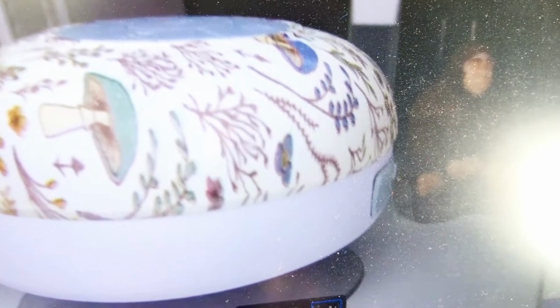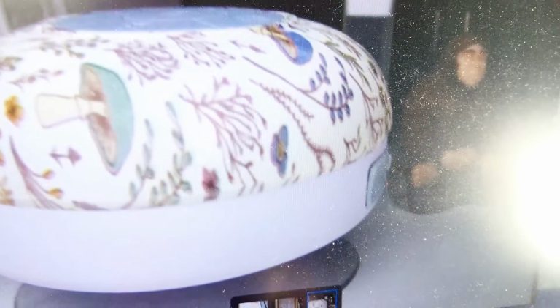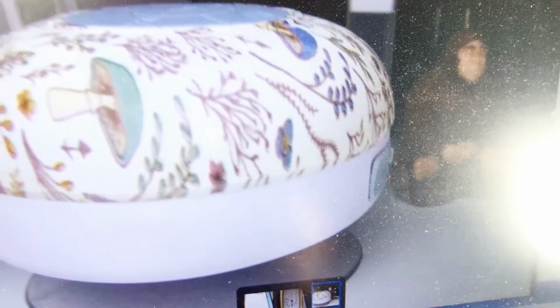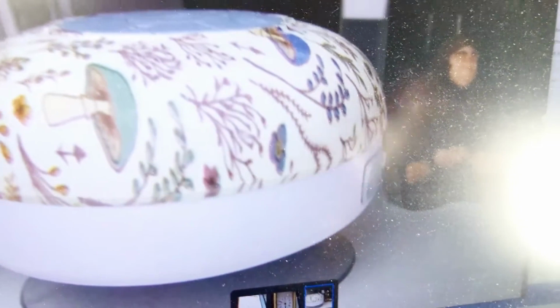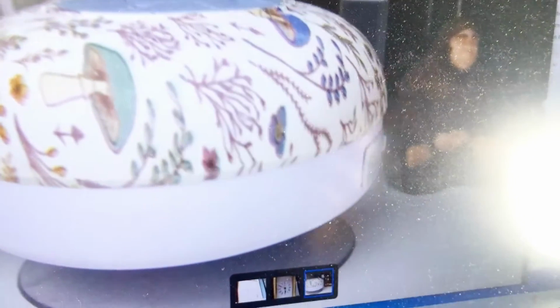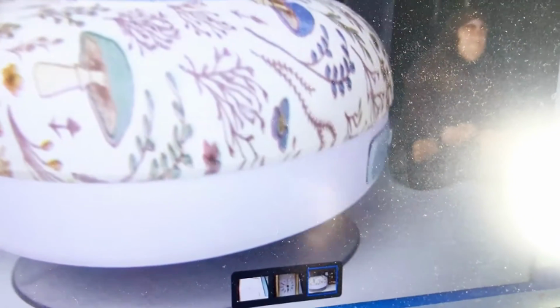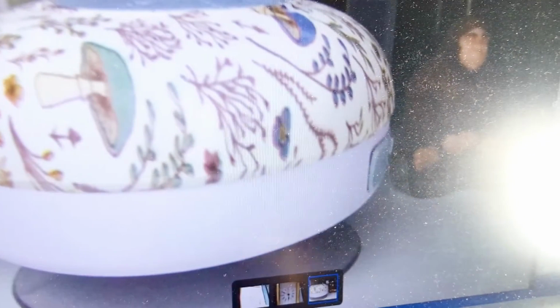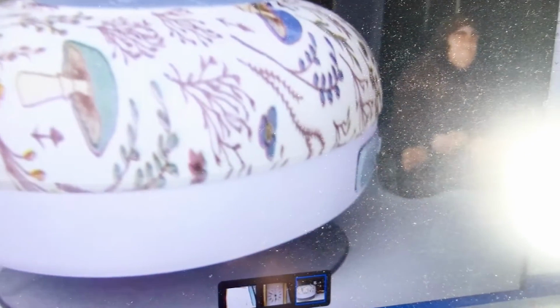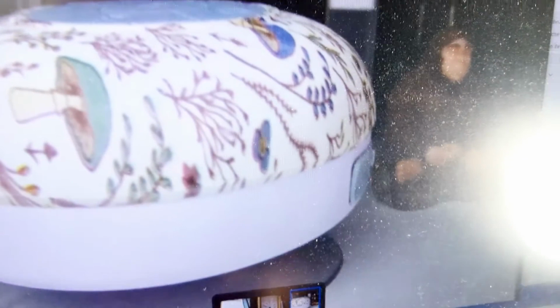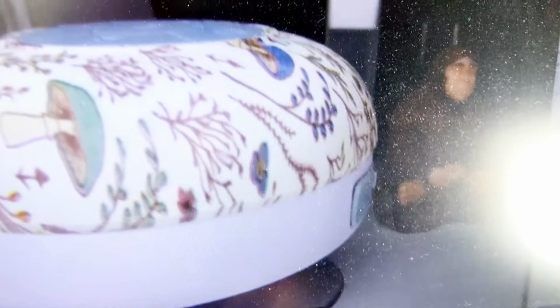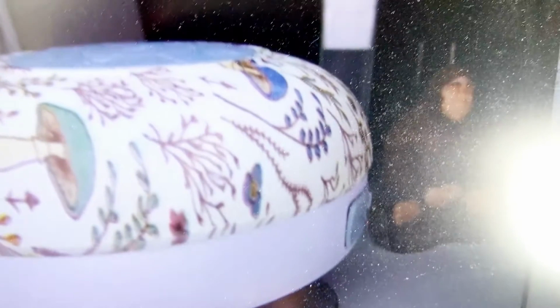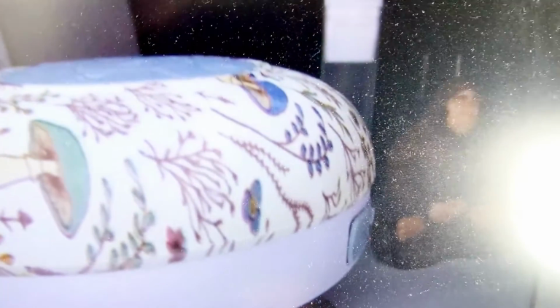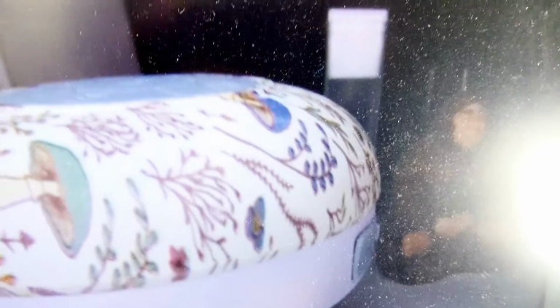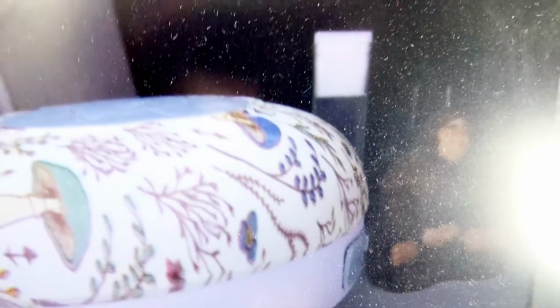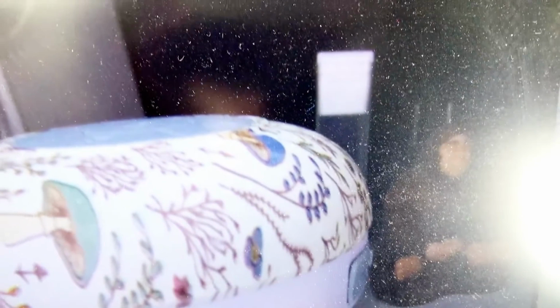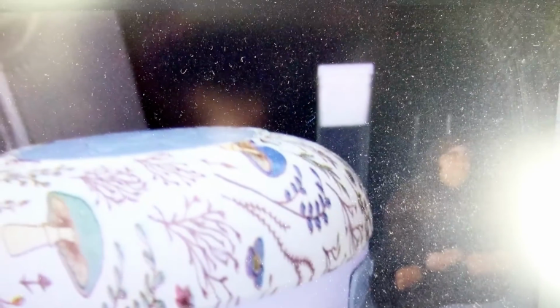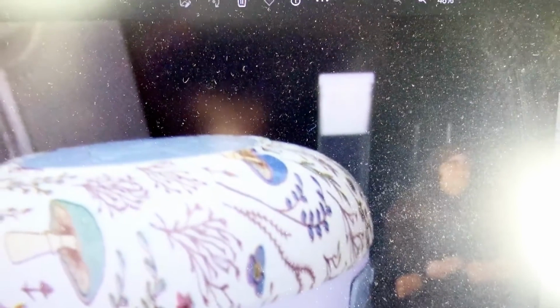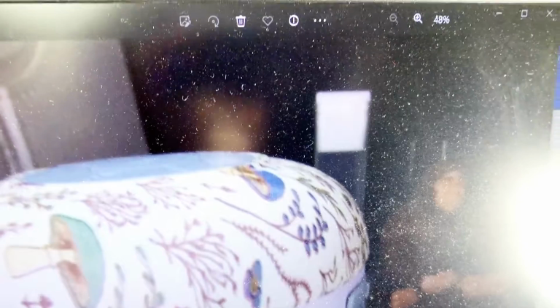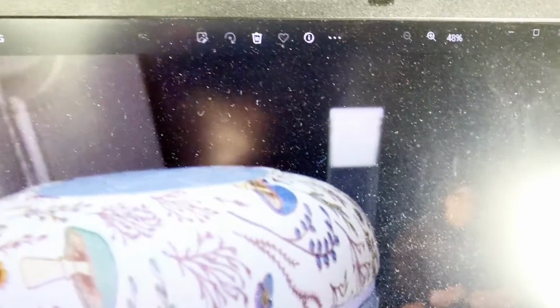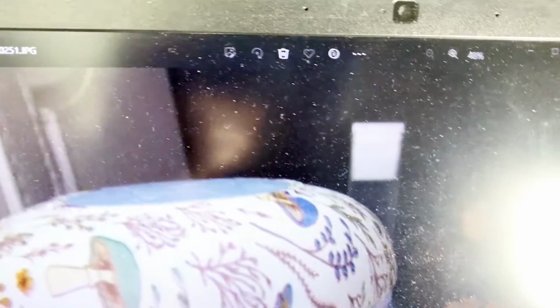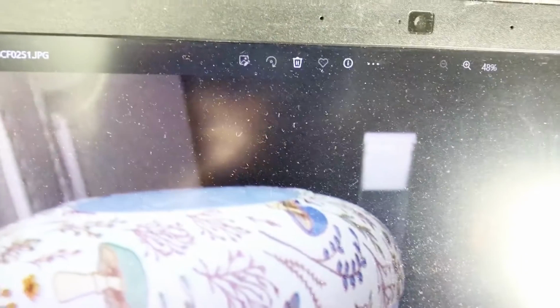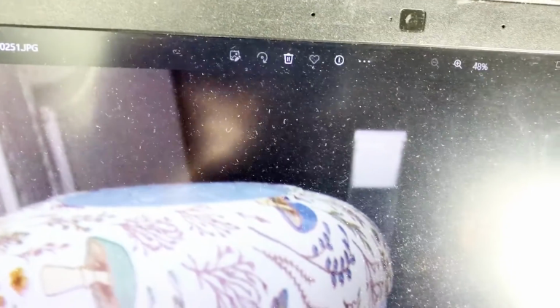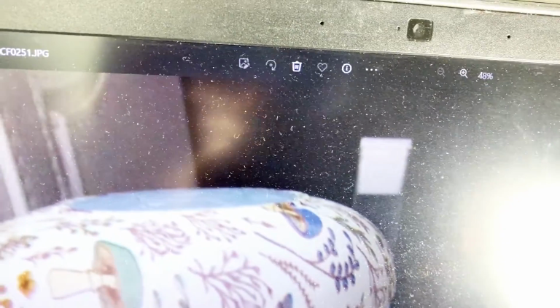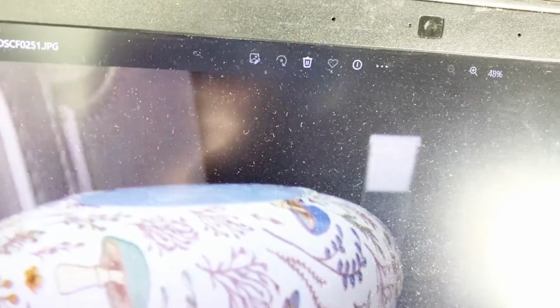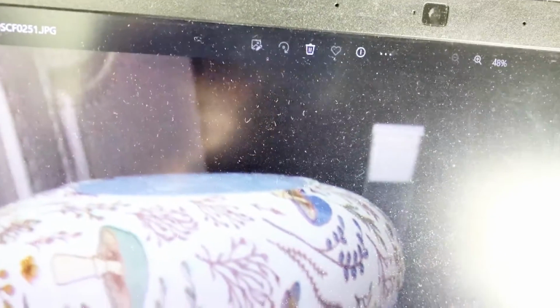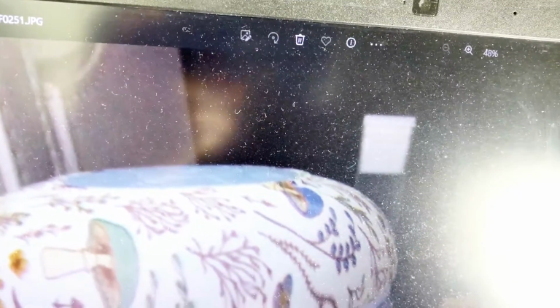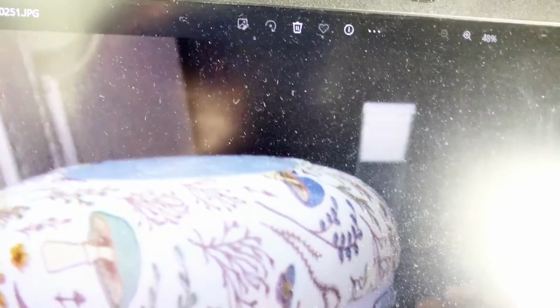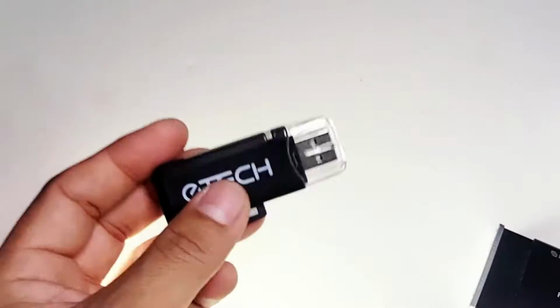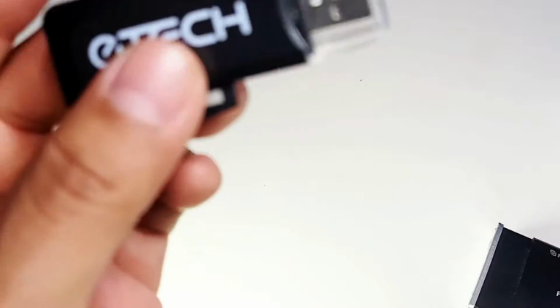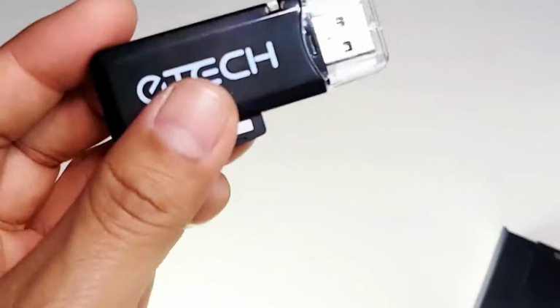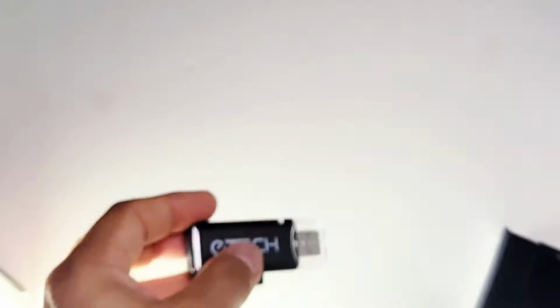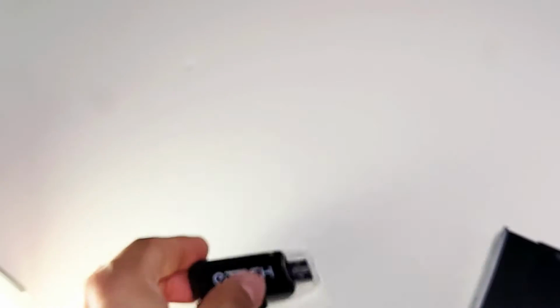Now you can get your pictures out of the XD card via the USB reader. It's pretty easy to do. I hope you found this useful.